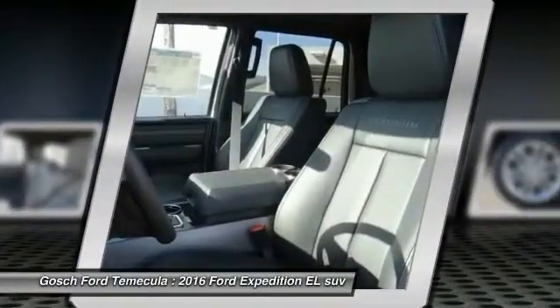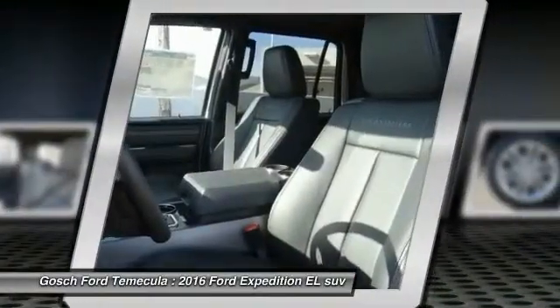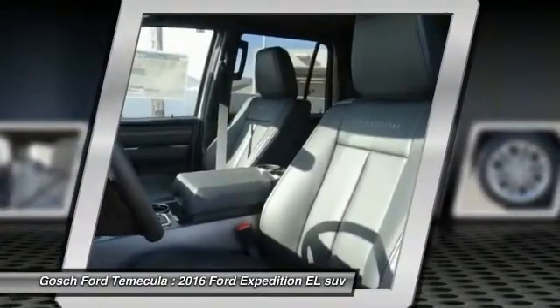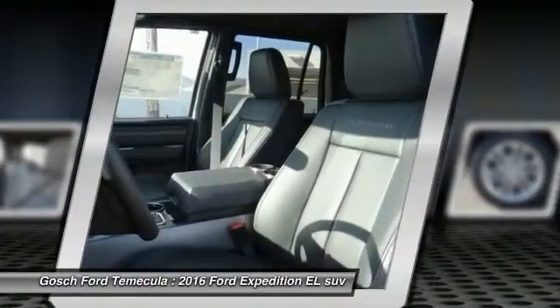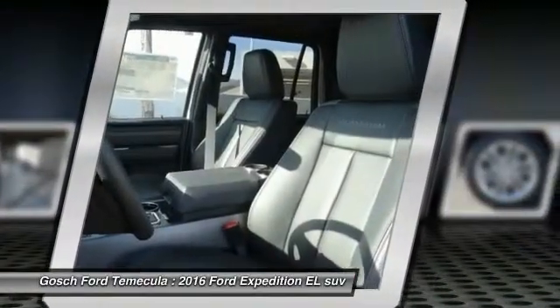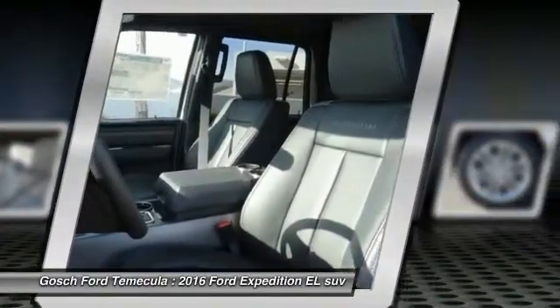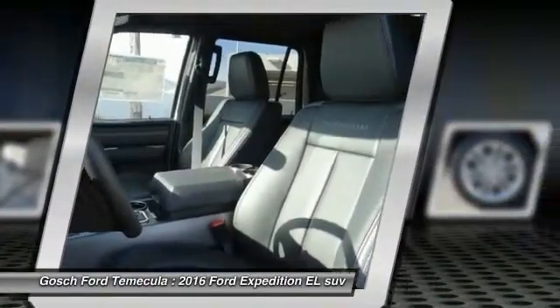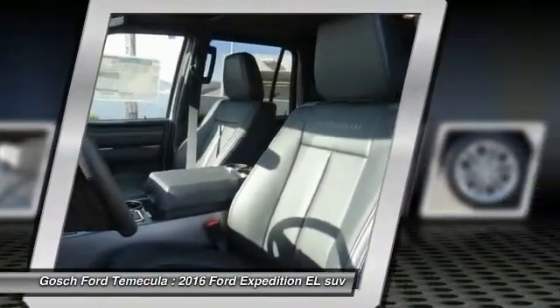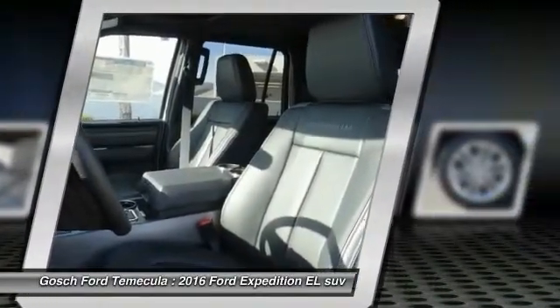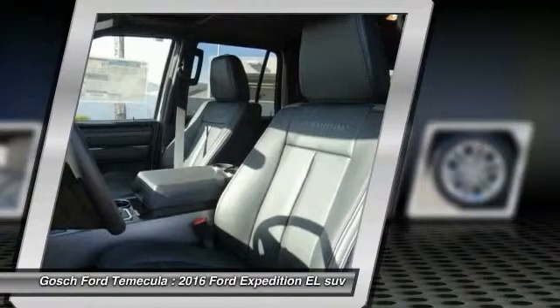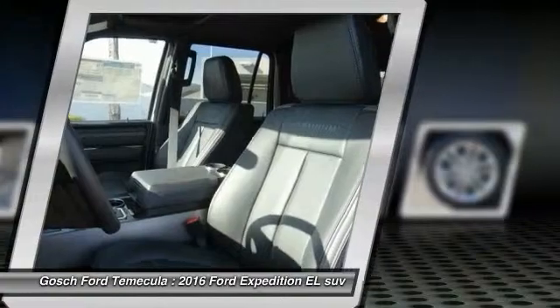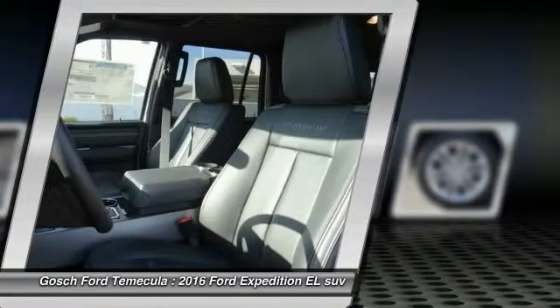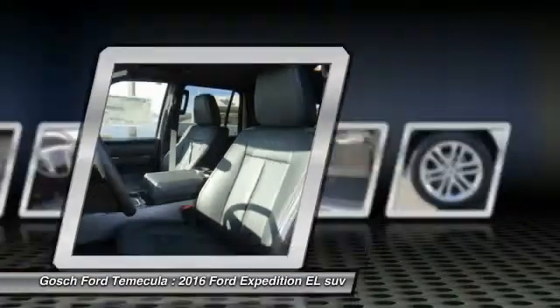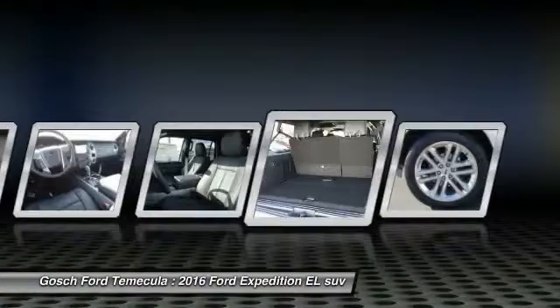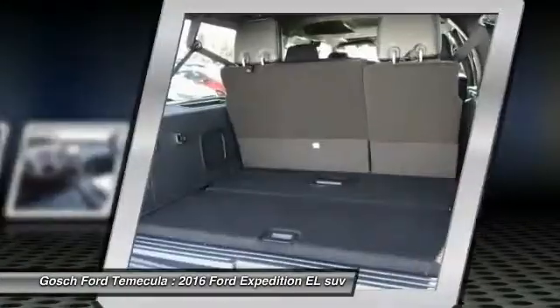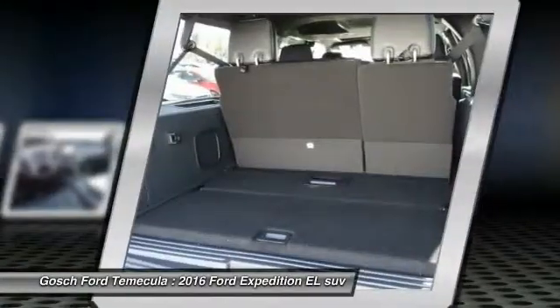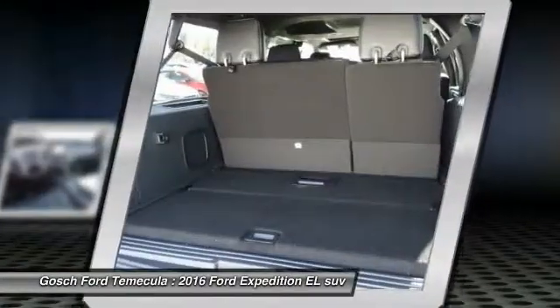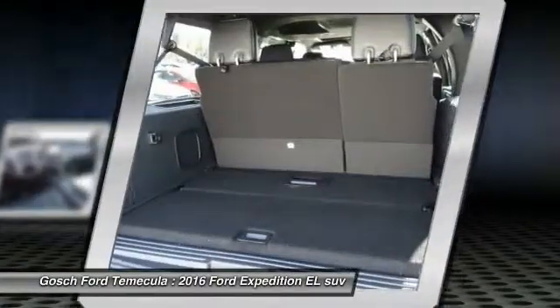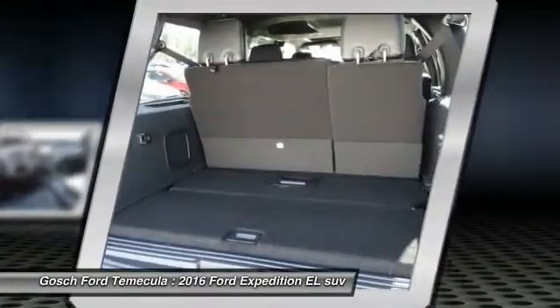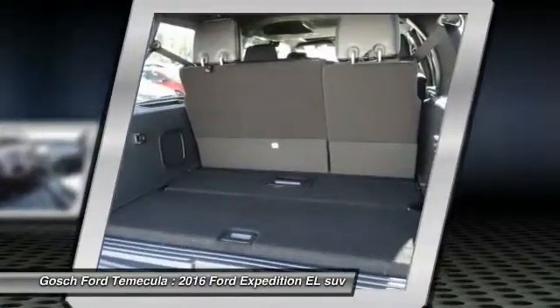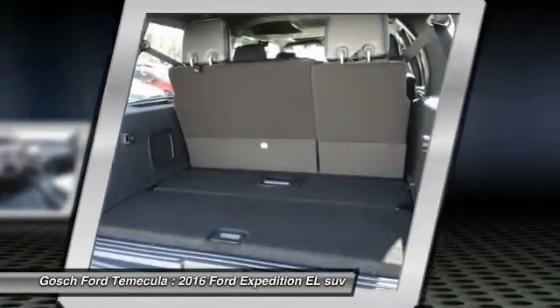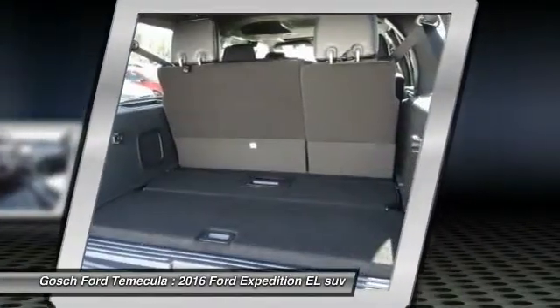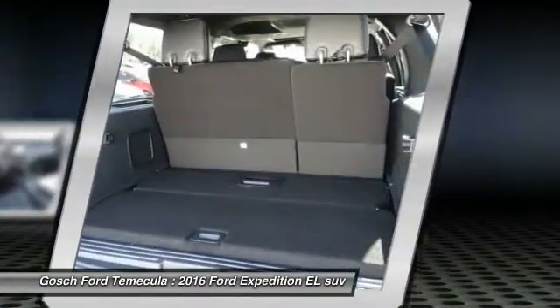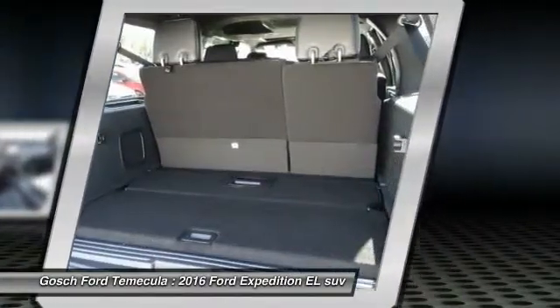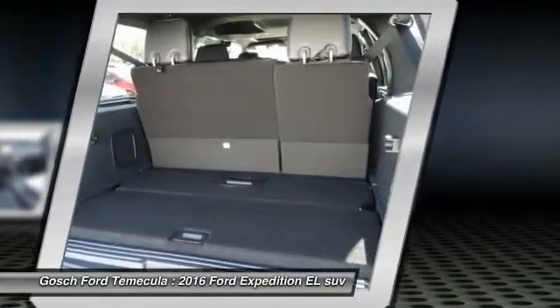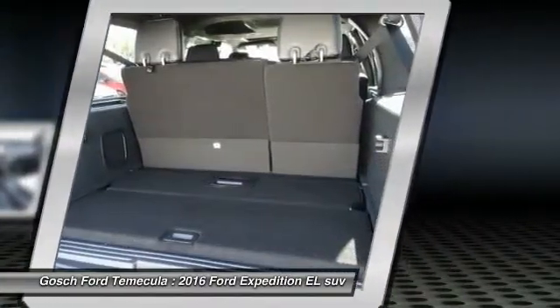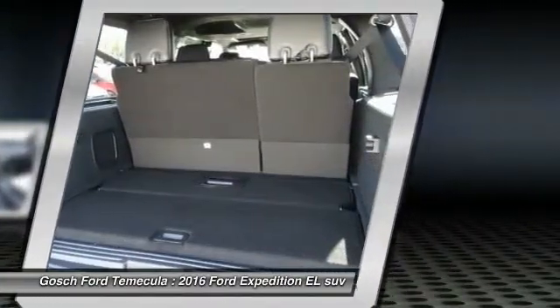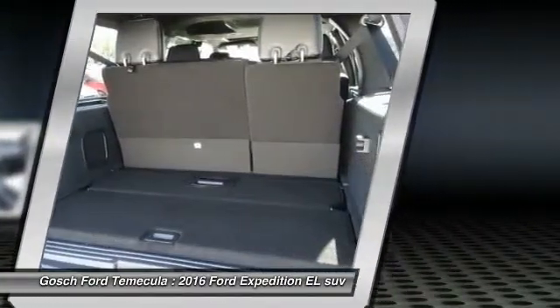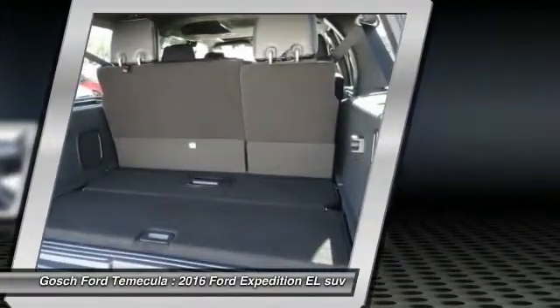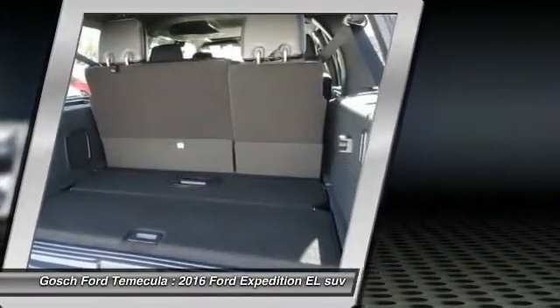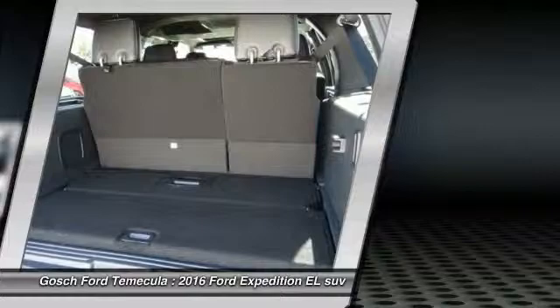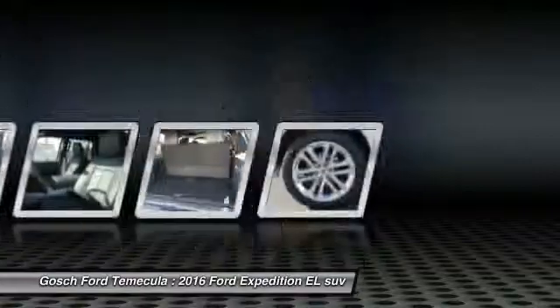Air conditioning, front auto dimming rear view mirror, PPO, cruise control, automatic stability control, and child safety locks.